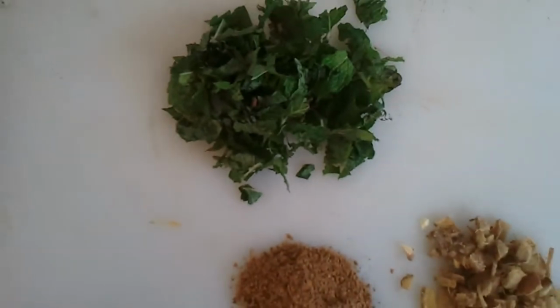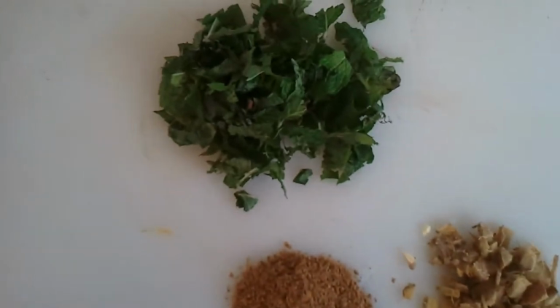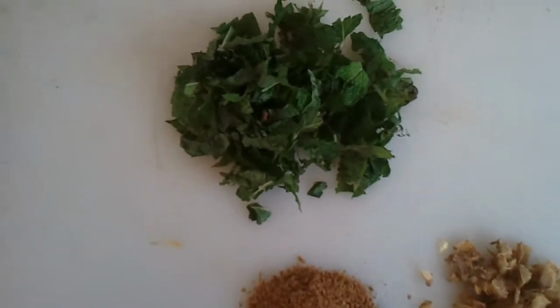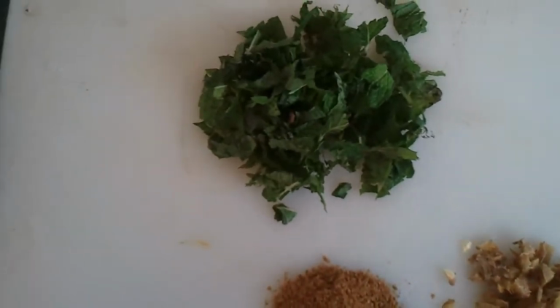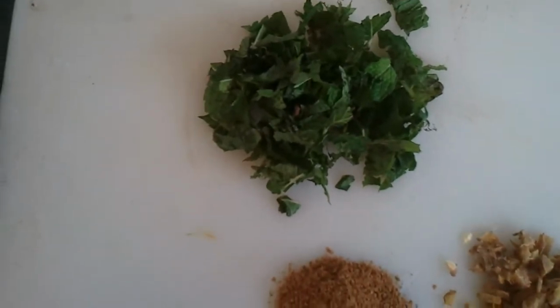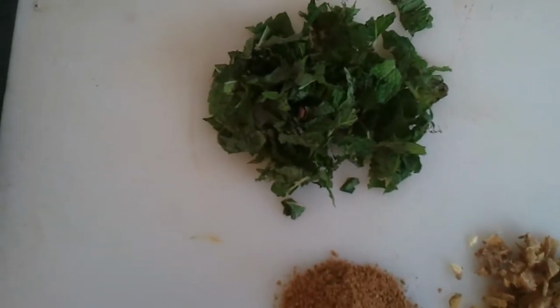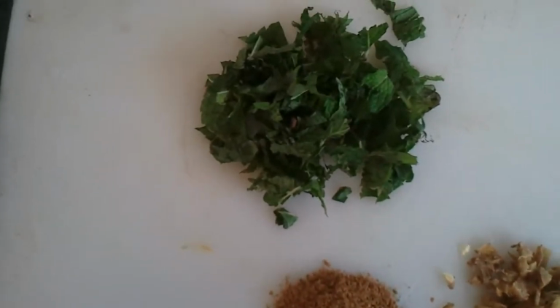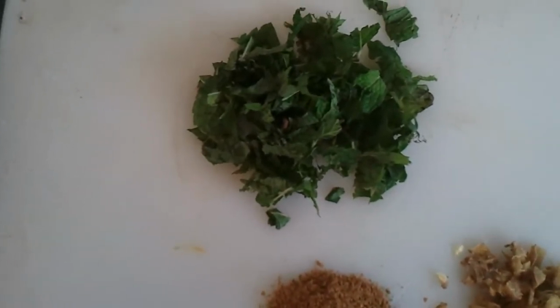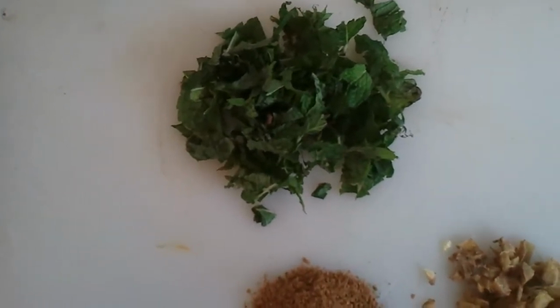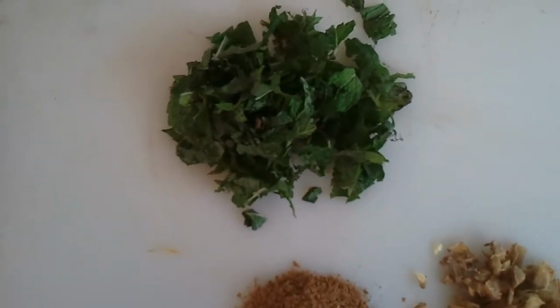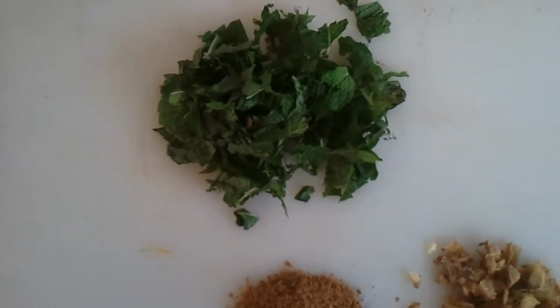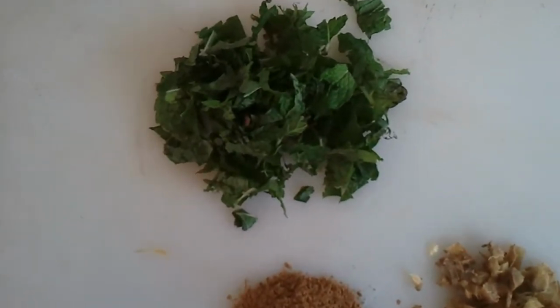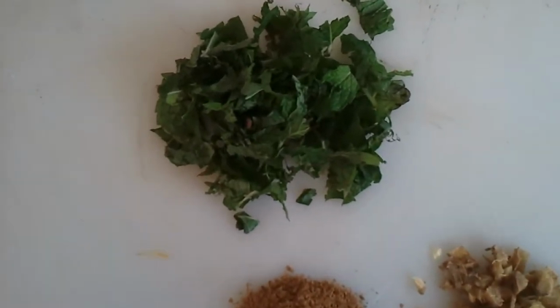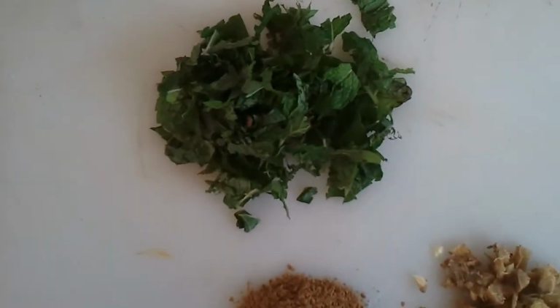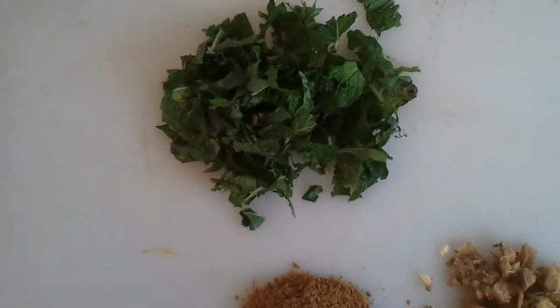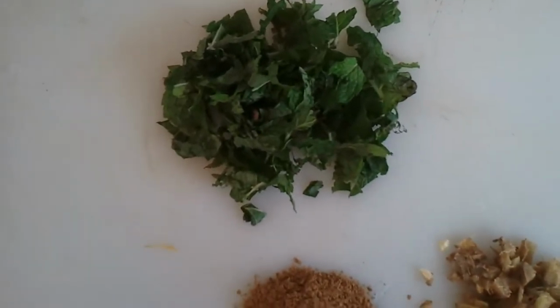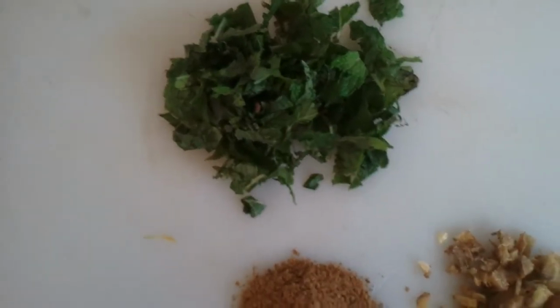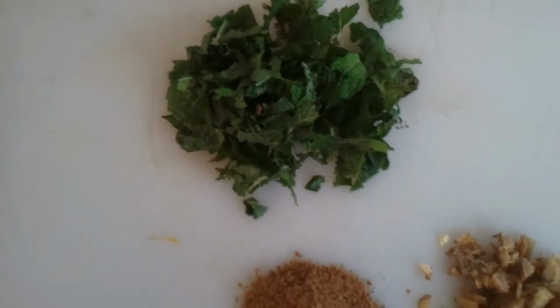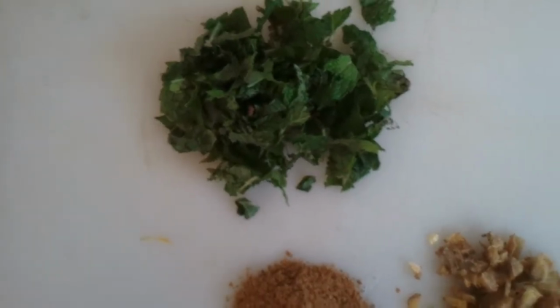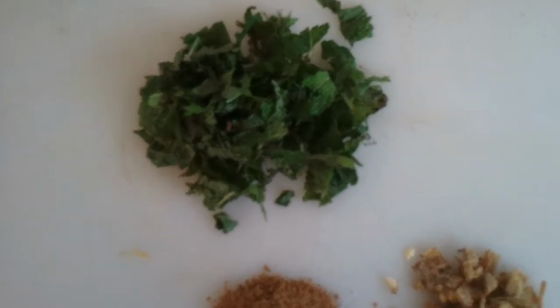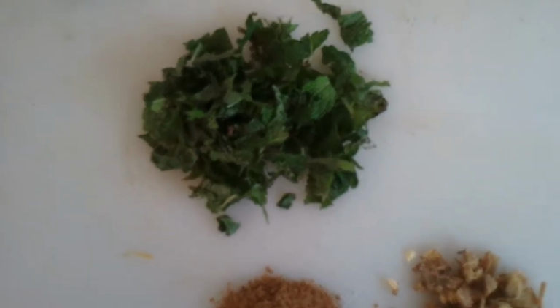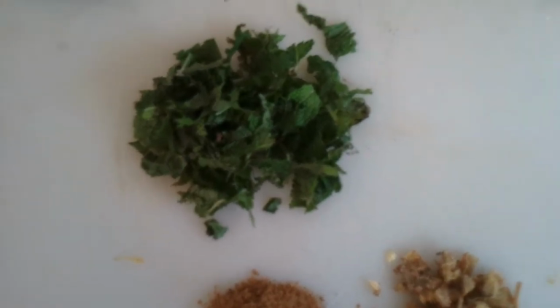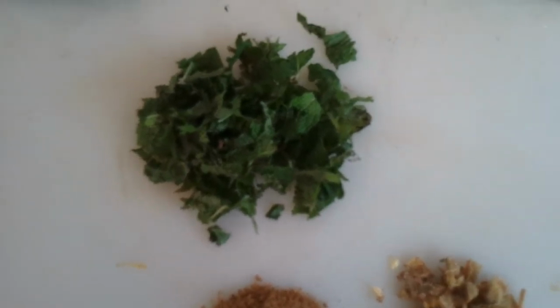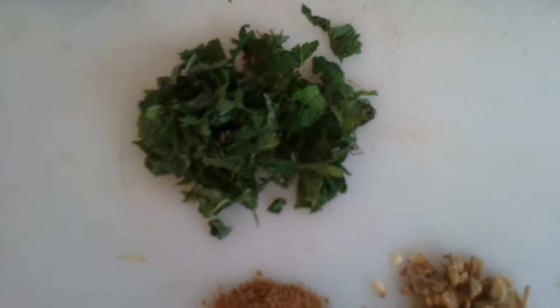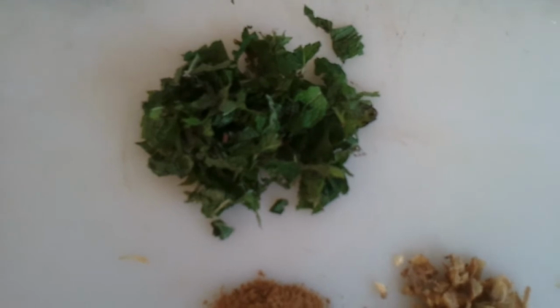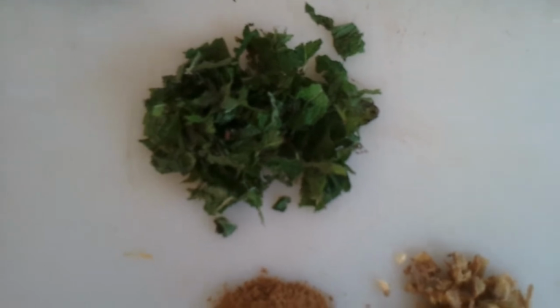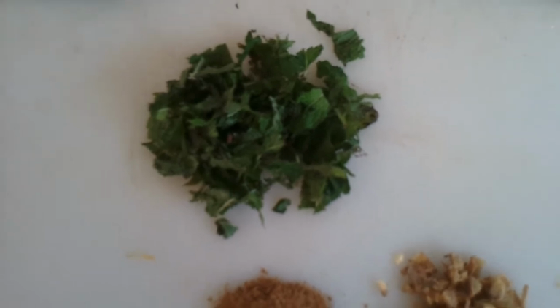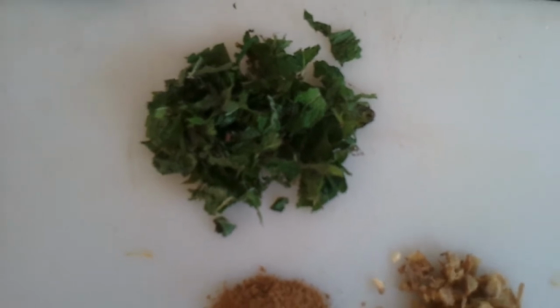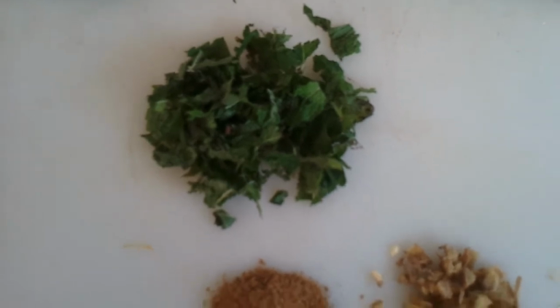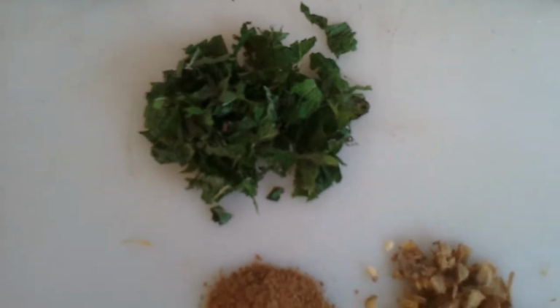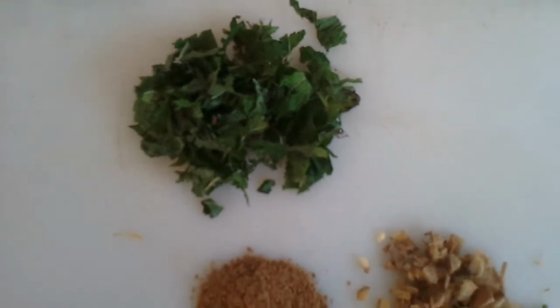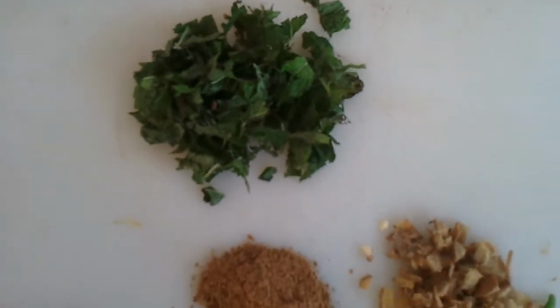Hello from Supermum's Kitchen. I'm back with another new recipe. This is fish cutlet.